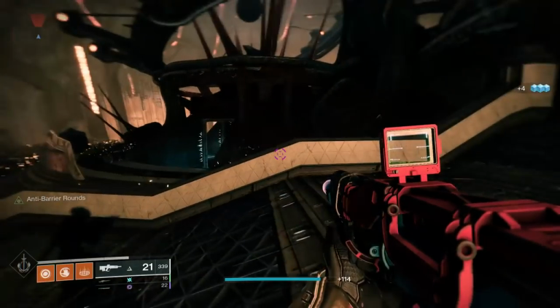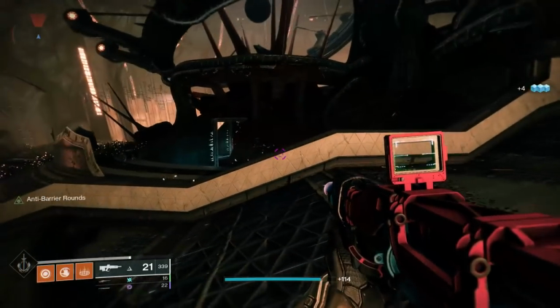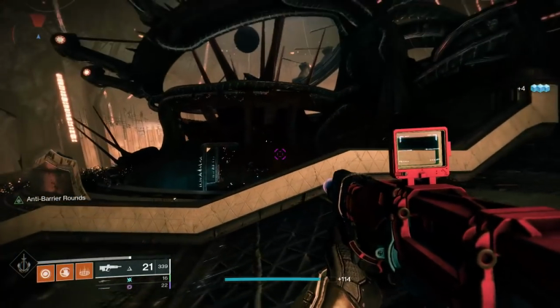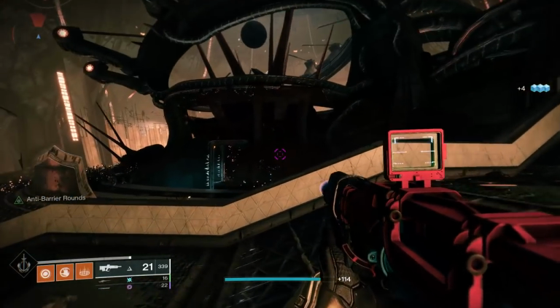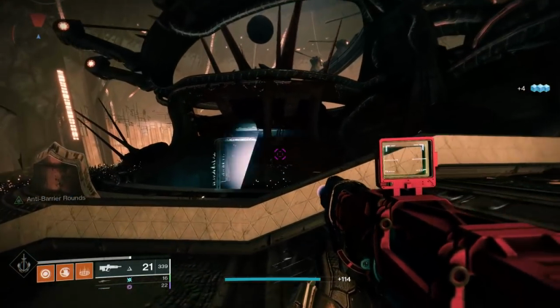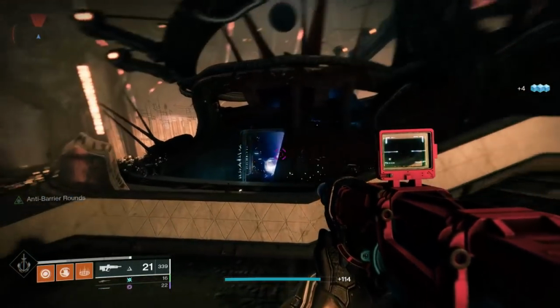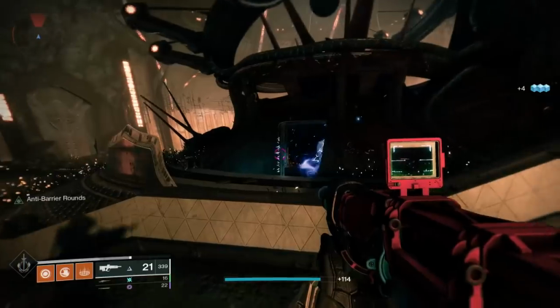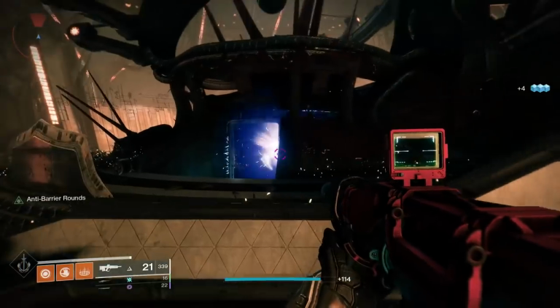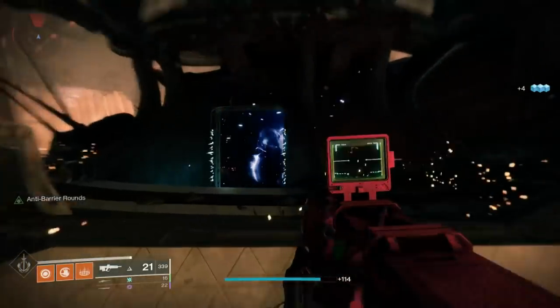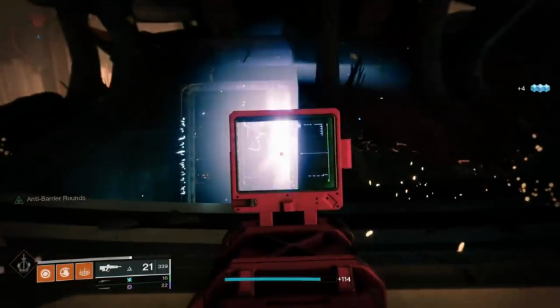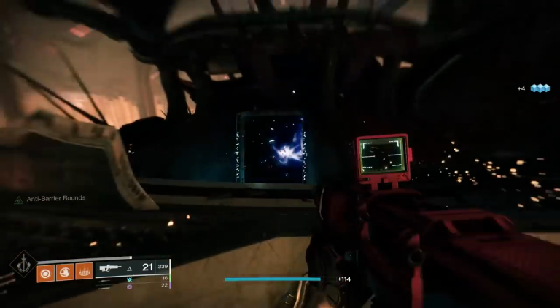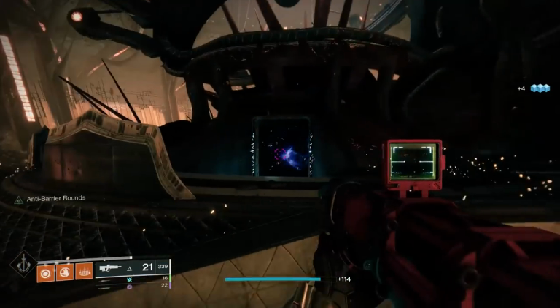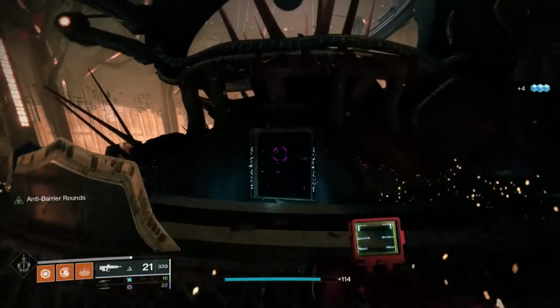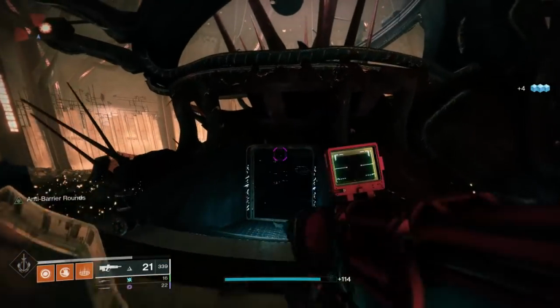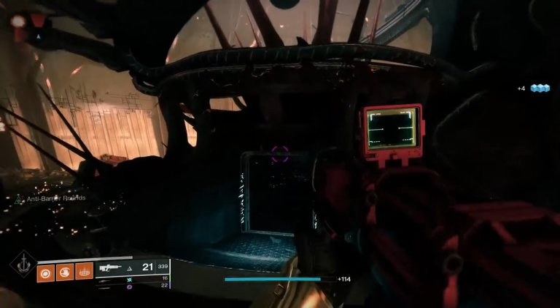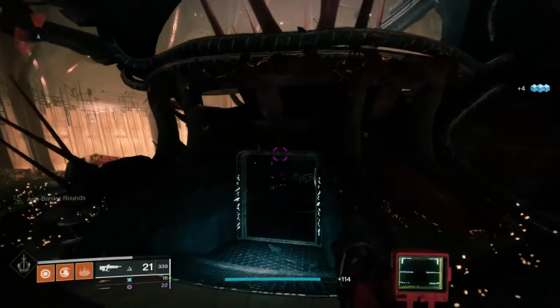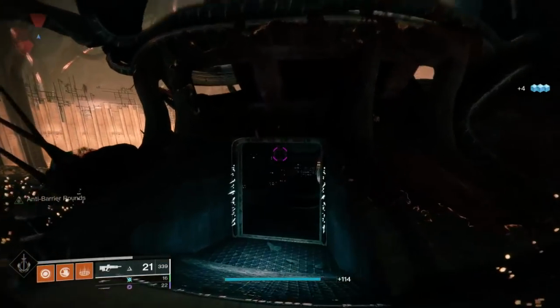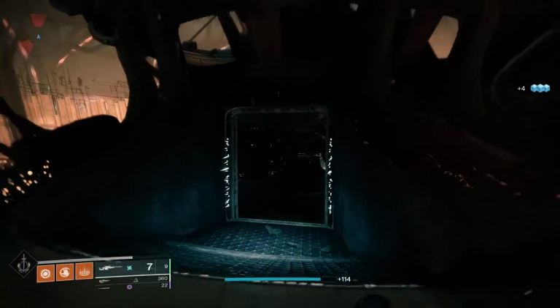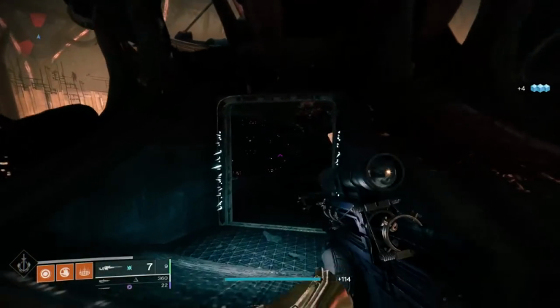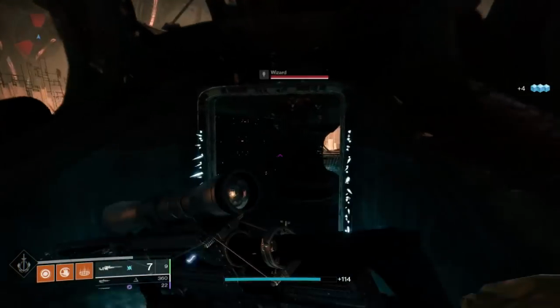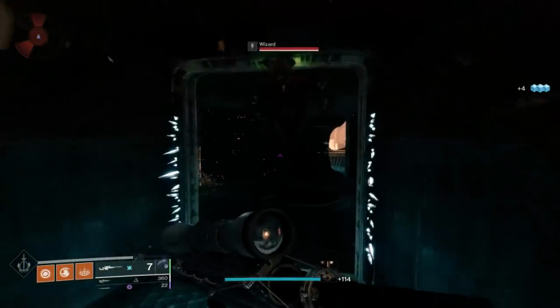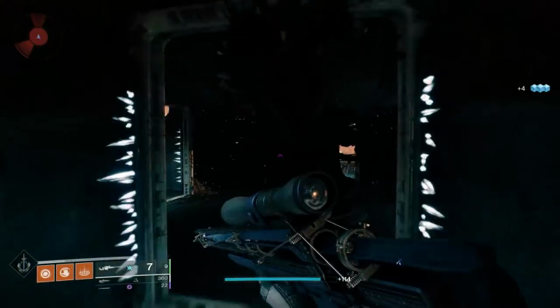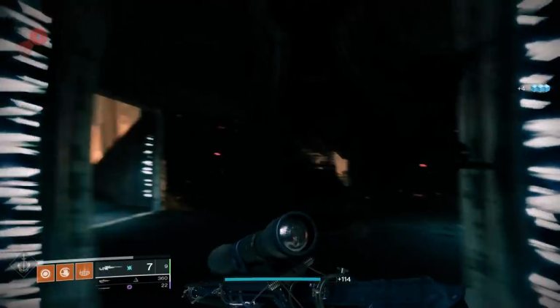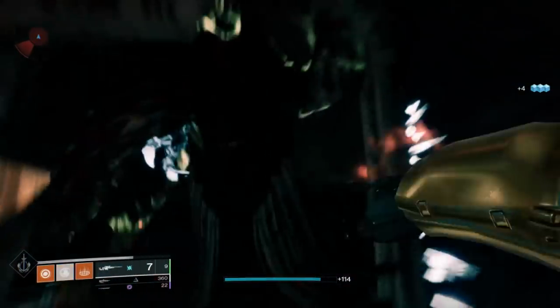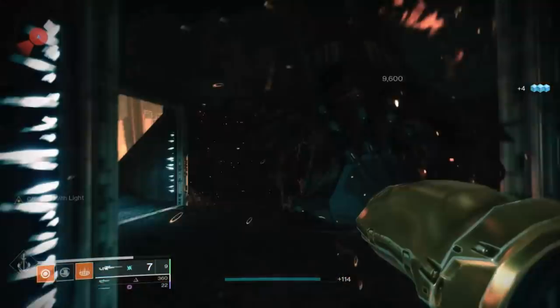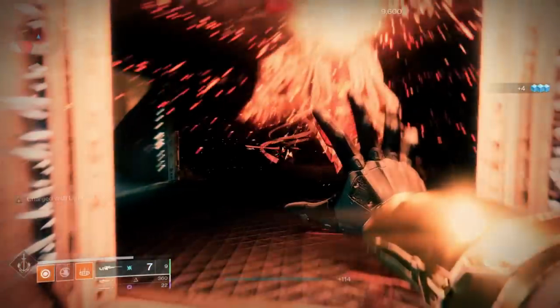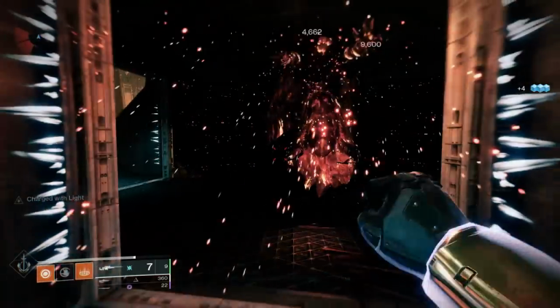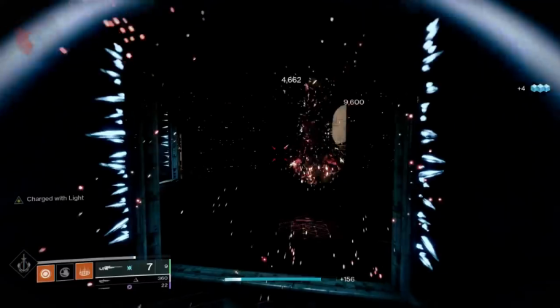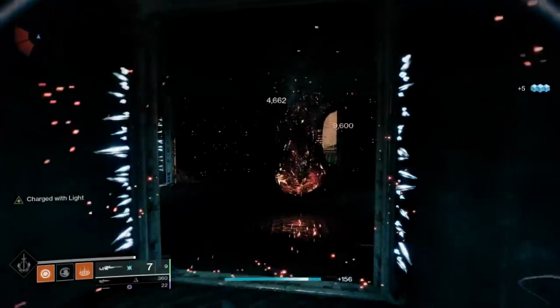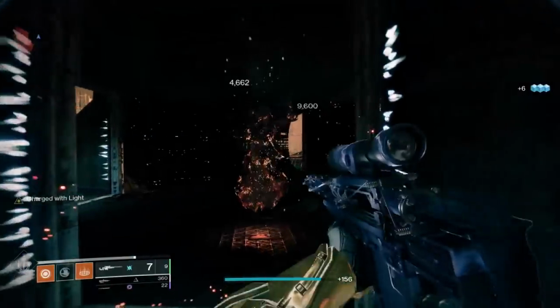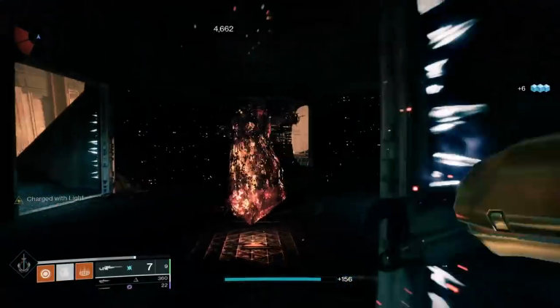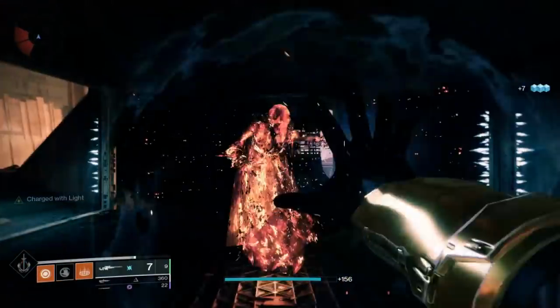Once you've reached the Shrine of Oryx, head to the far side of the center structure. The feather will be laying on the ground there.